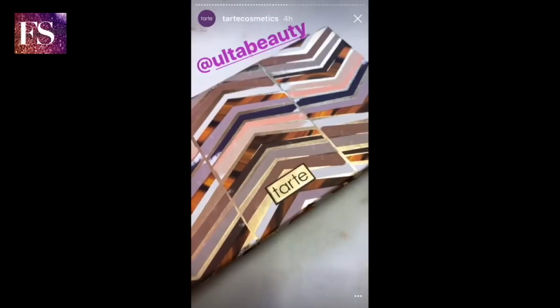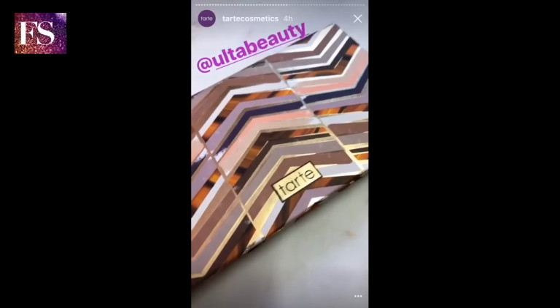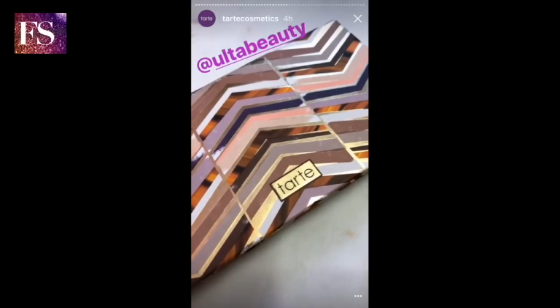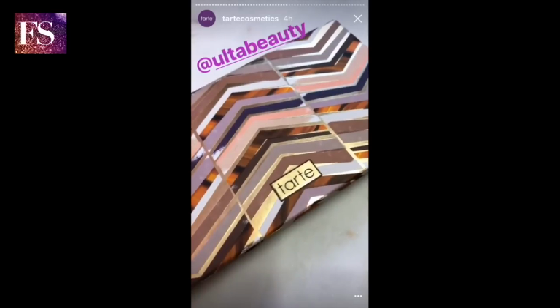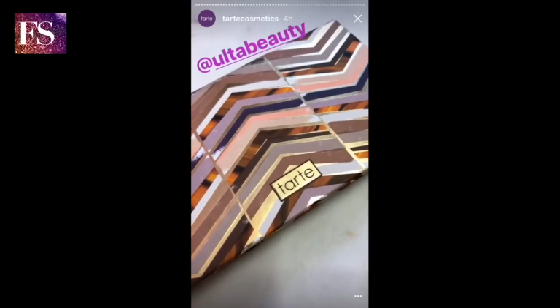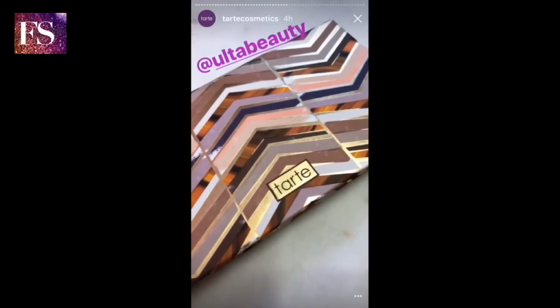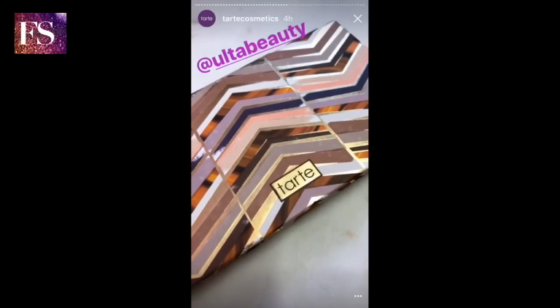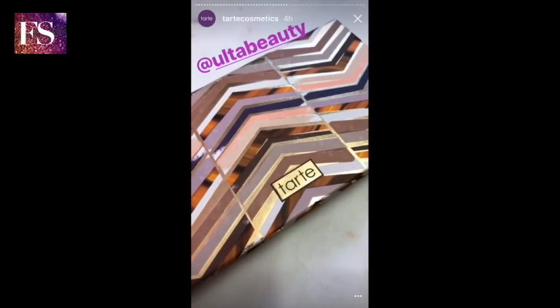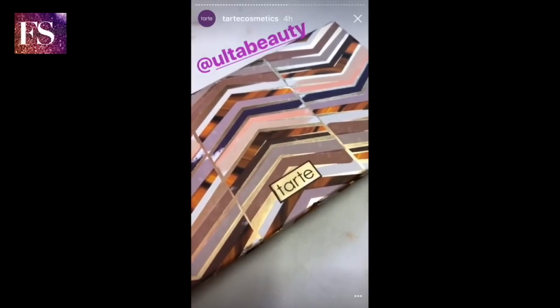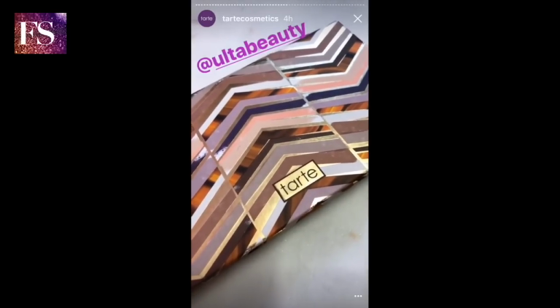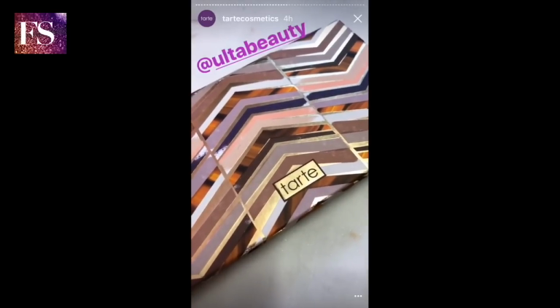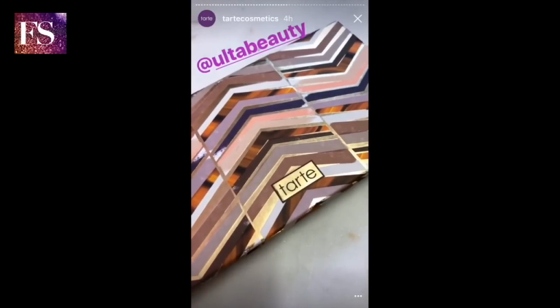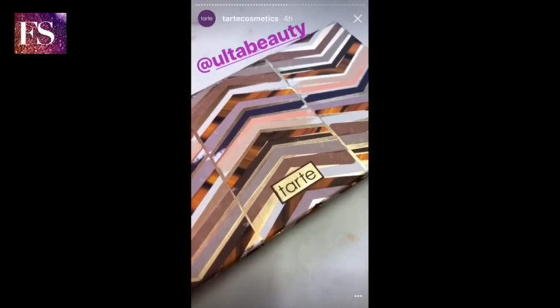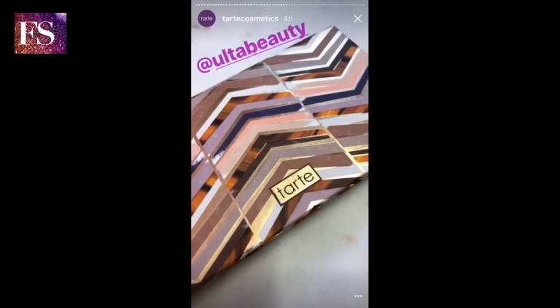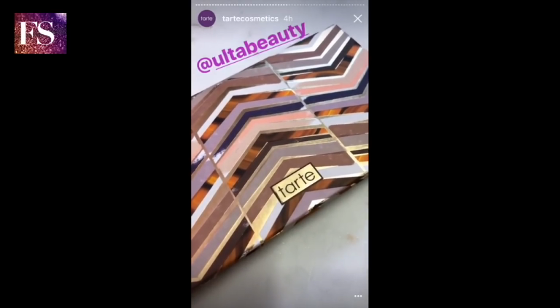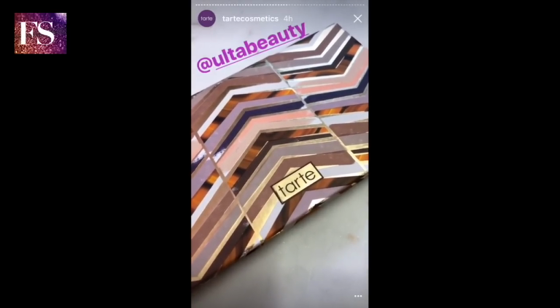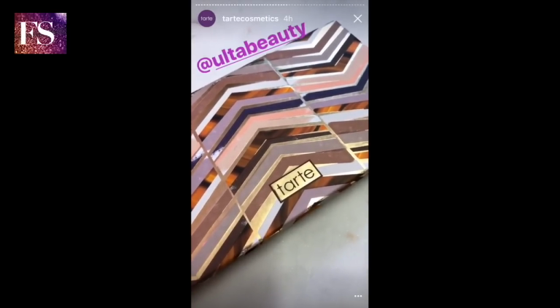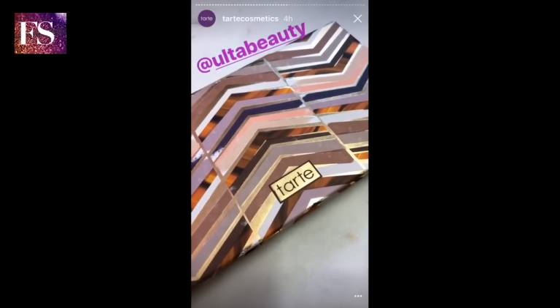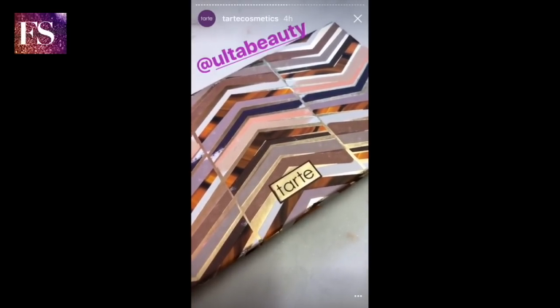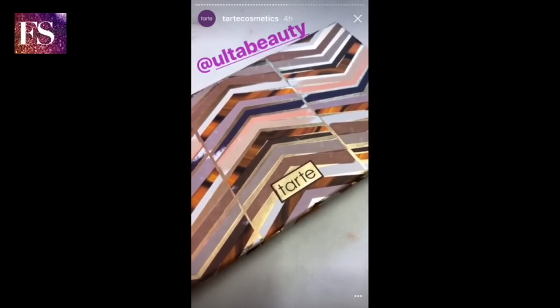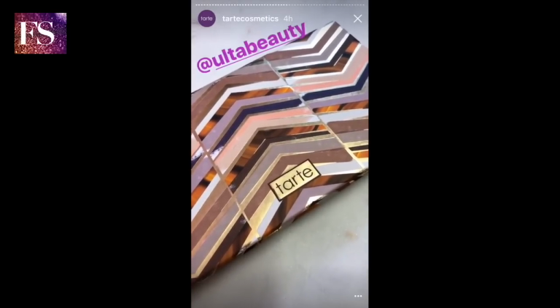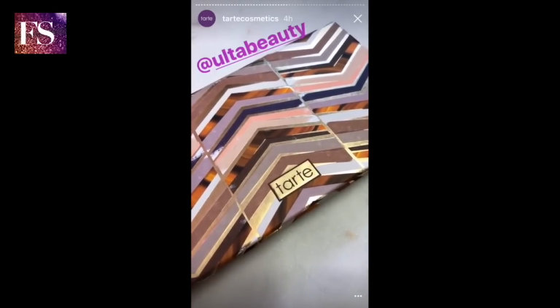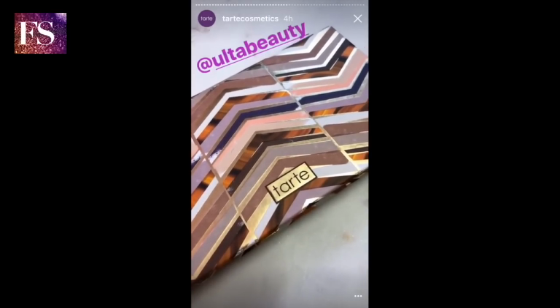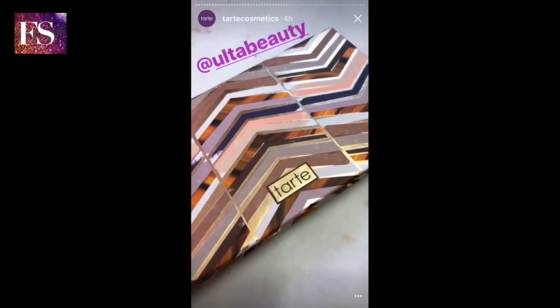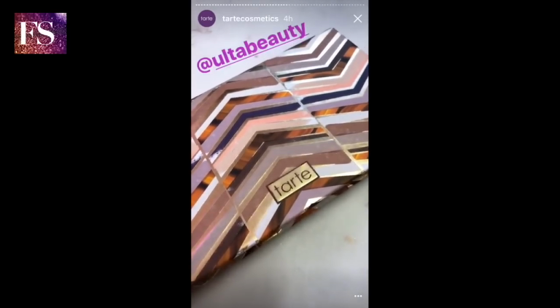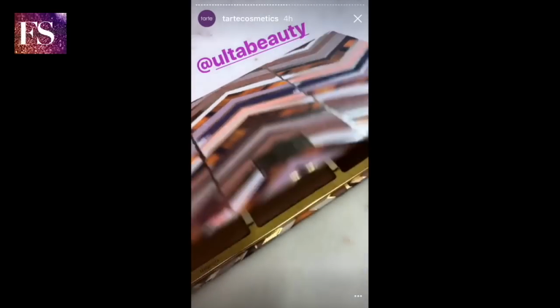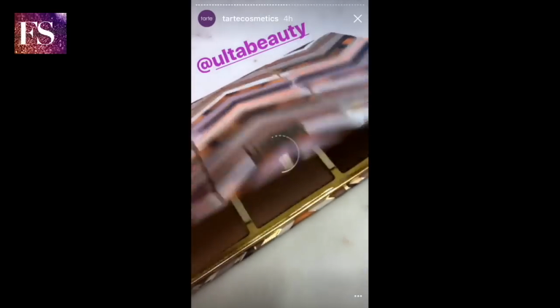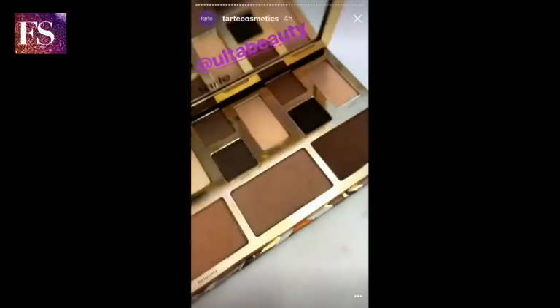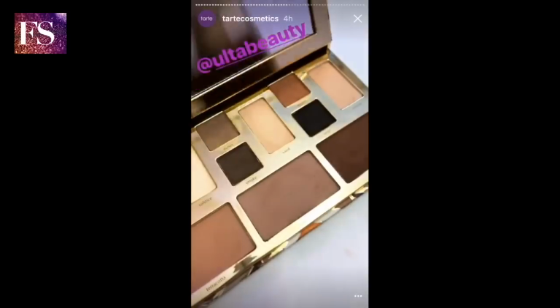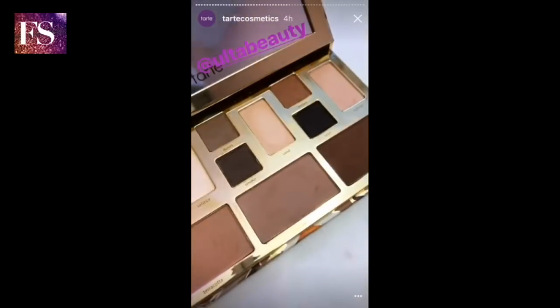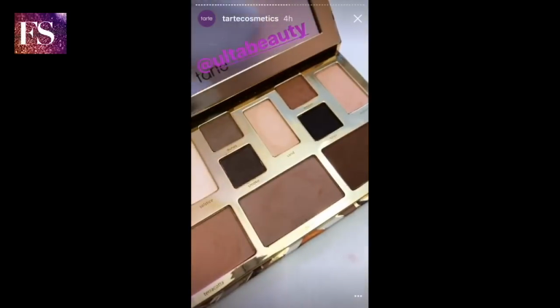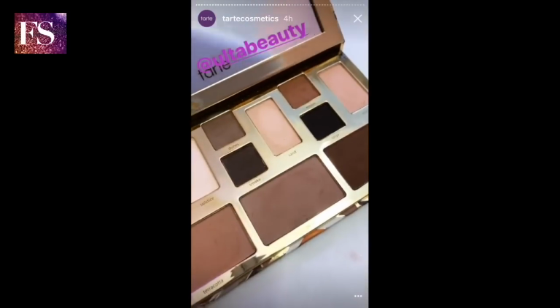Check out this takeover I did for Ulta Beauty and learn how to contour with our Clay Play Face Shaping Palette.